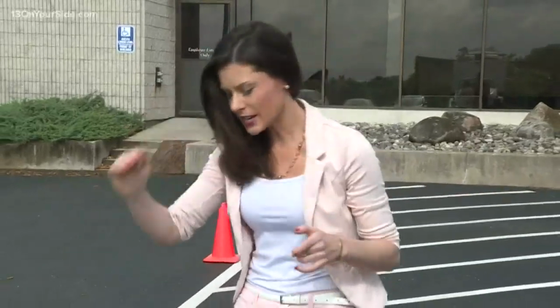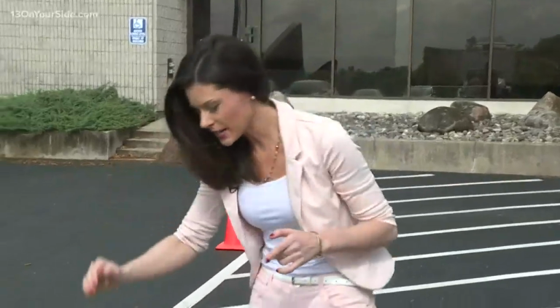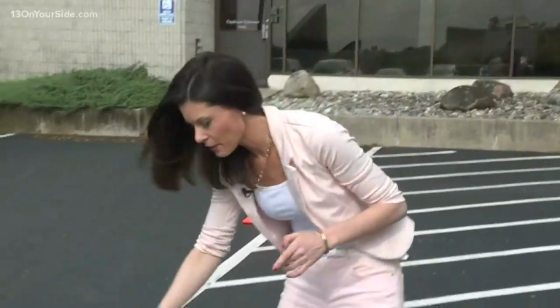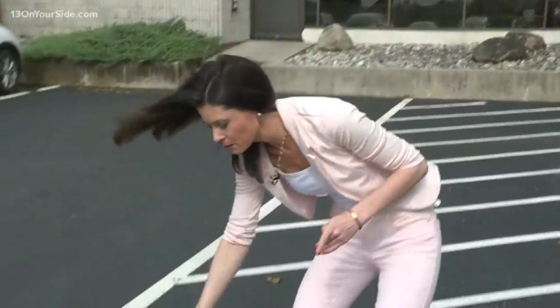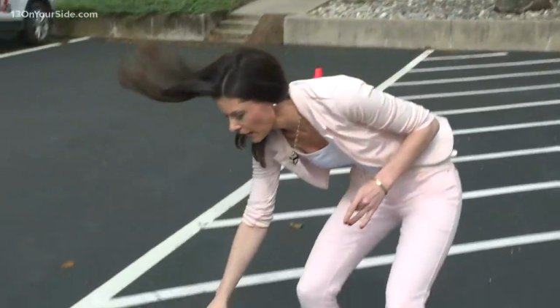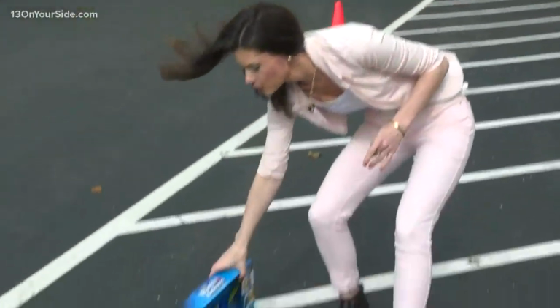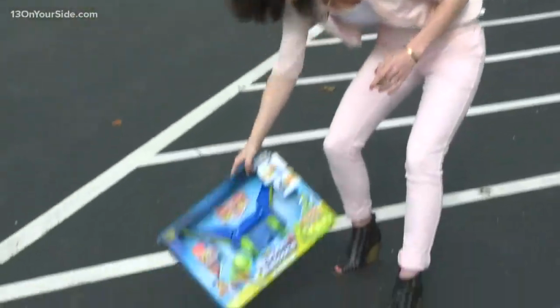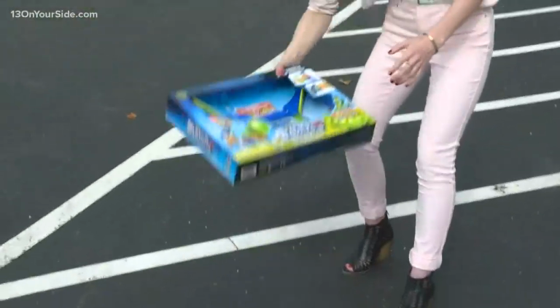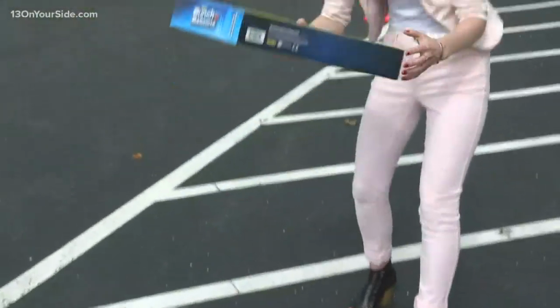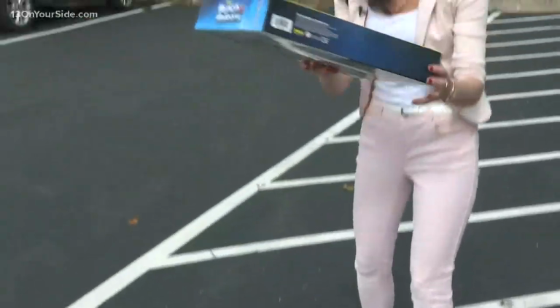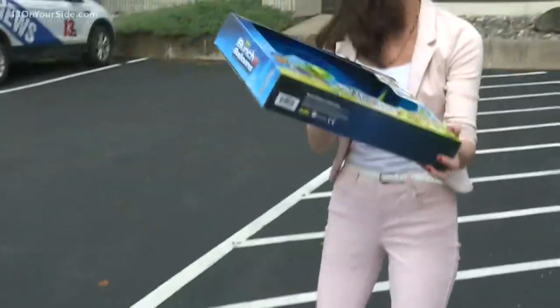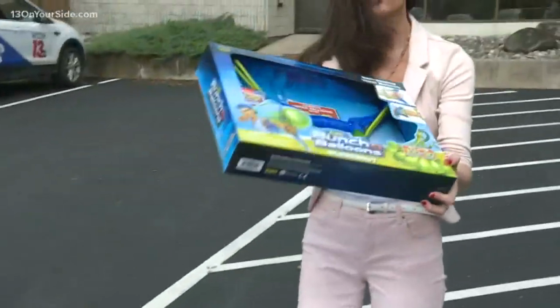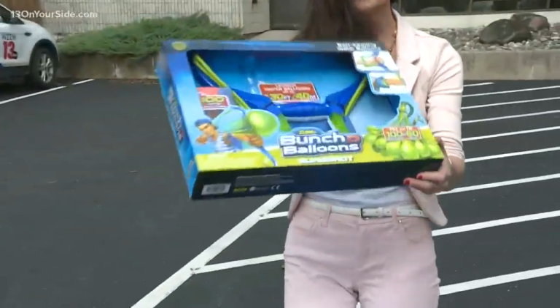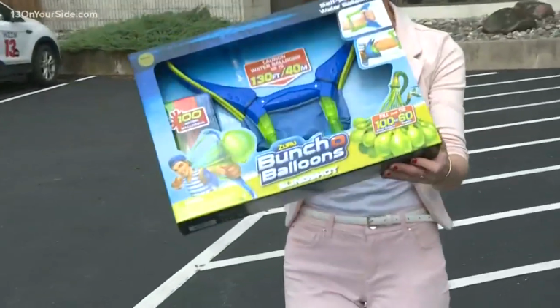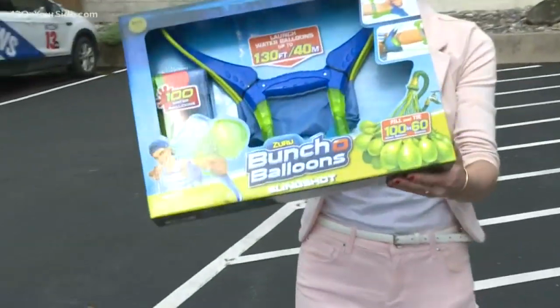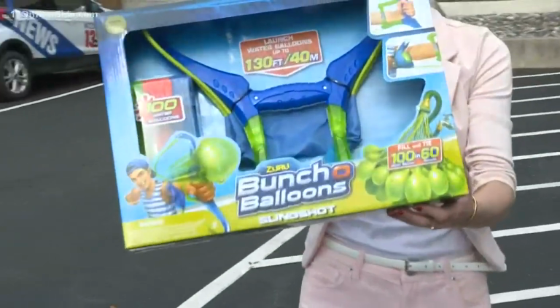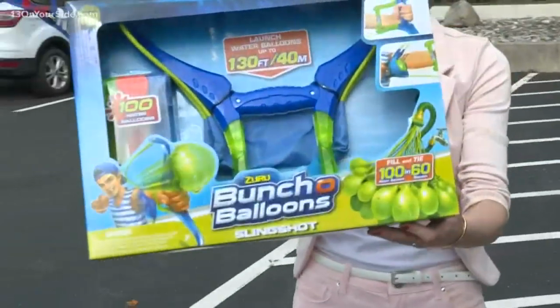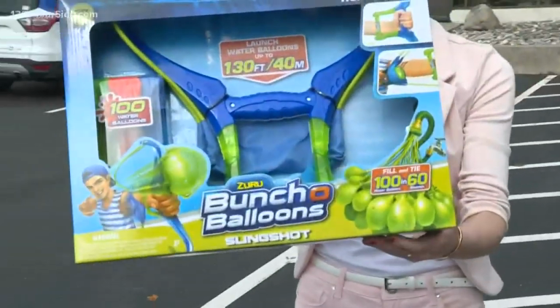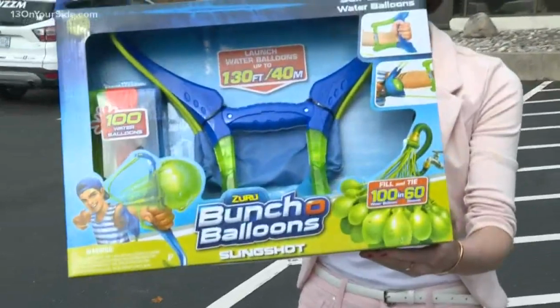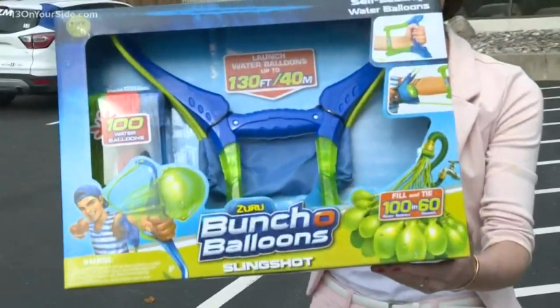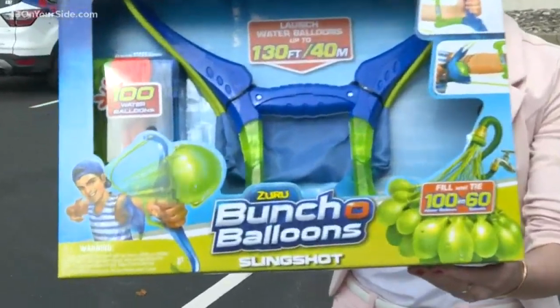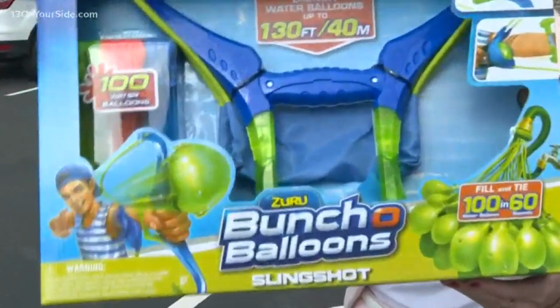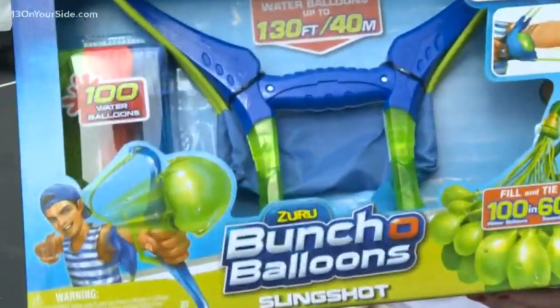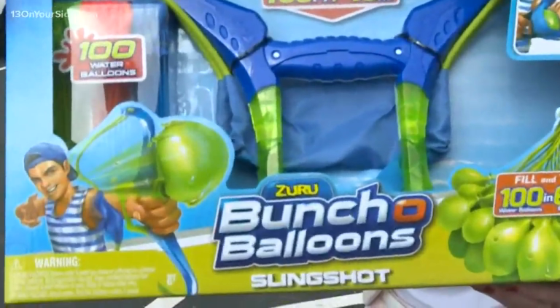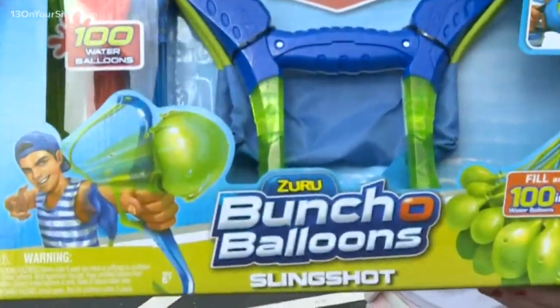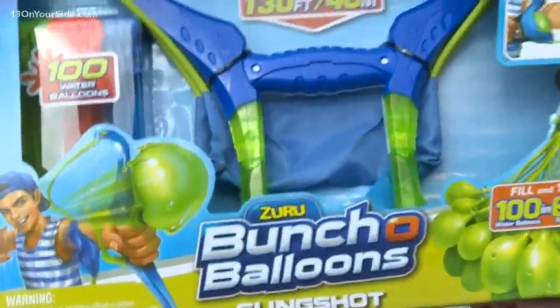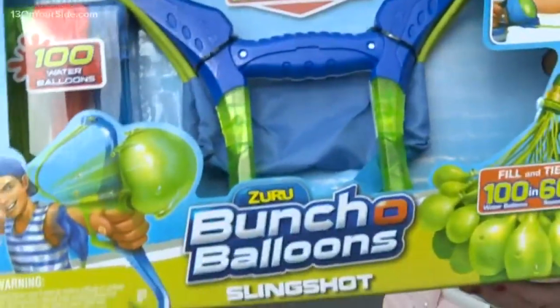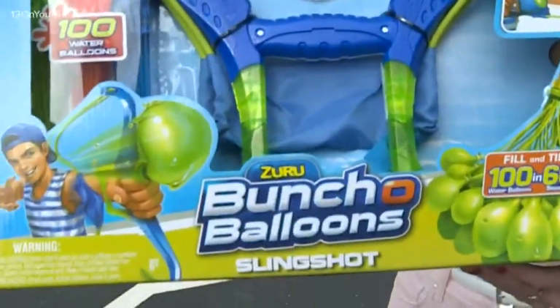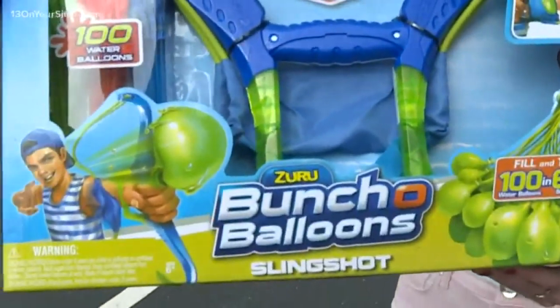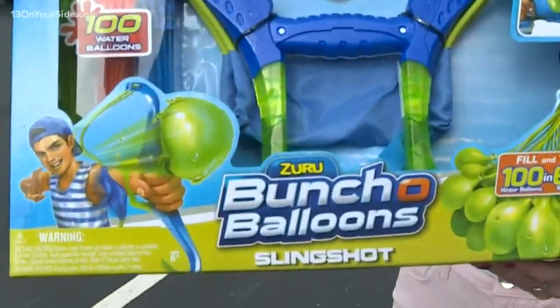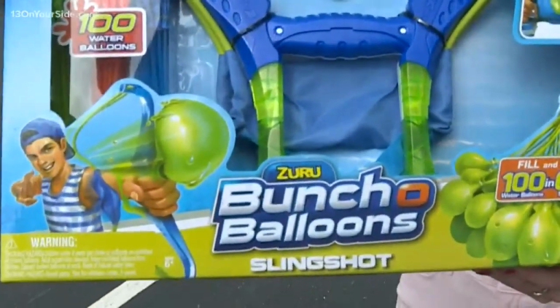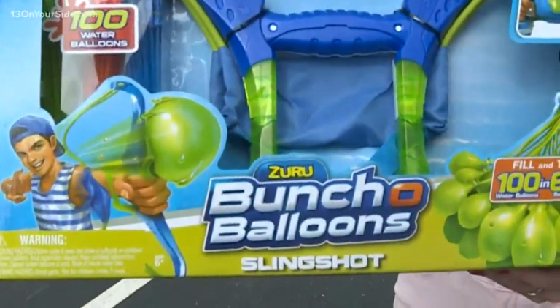Testing out this product this week: a water balloon slingshot. It's pretty epic, right? We got this one for $20 off of Amazon.